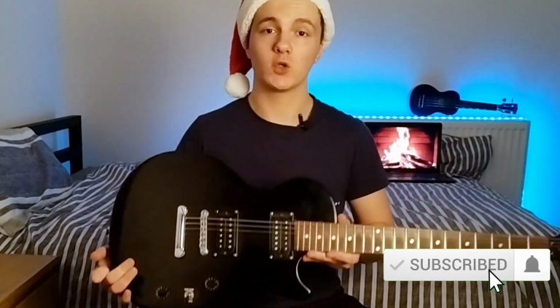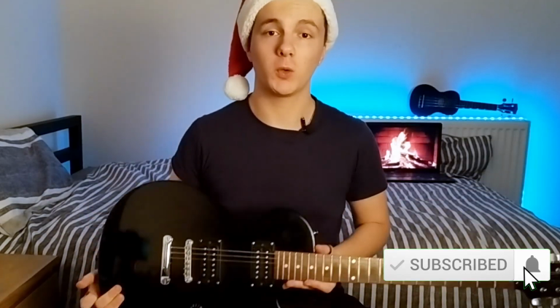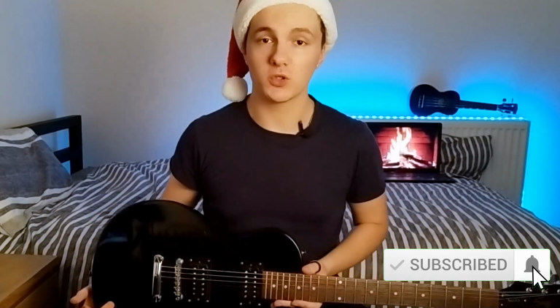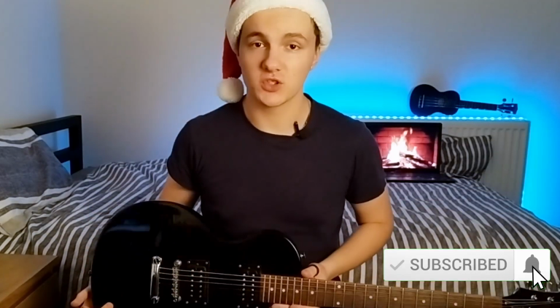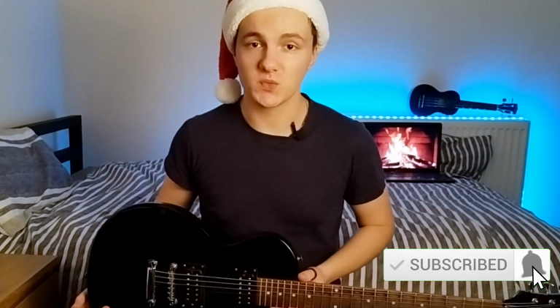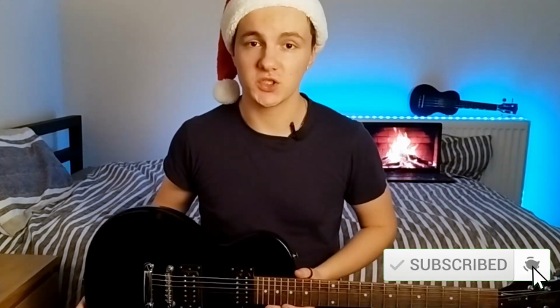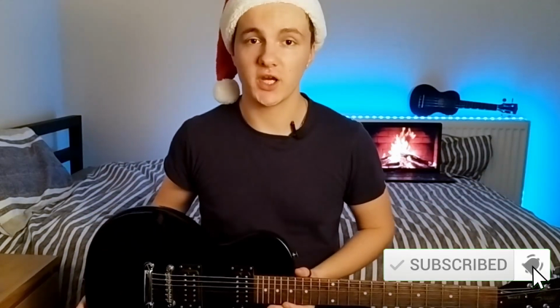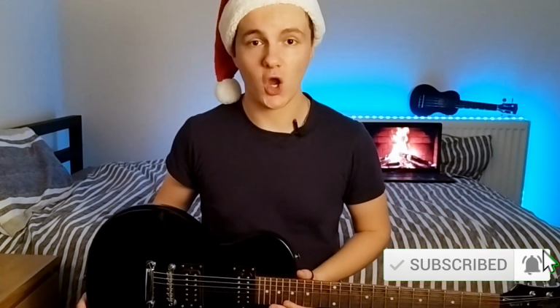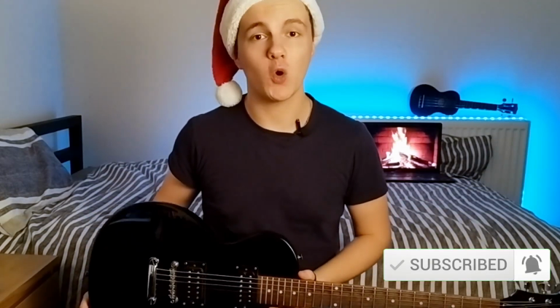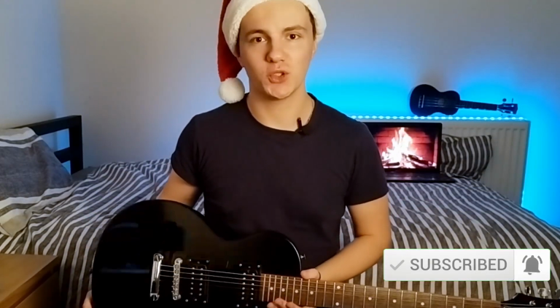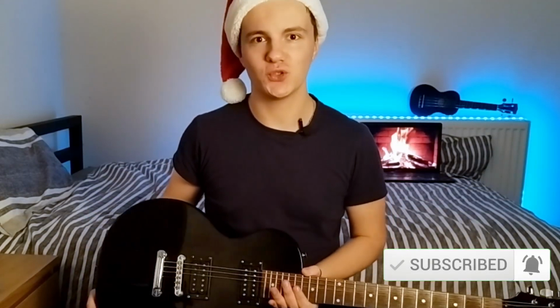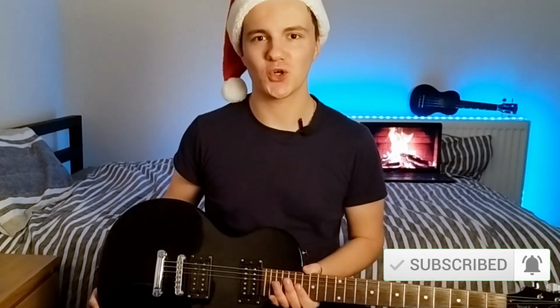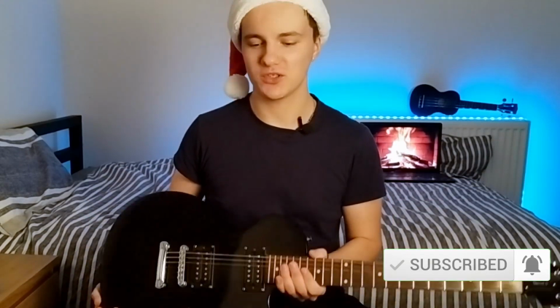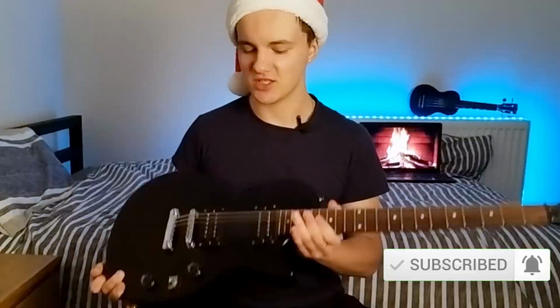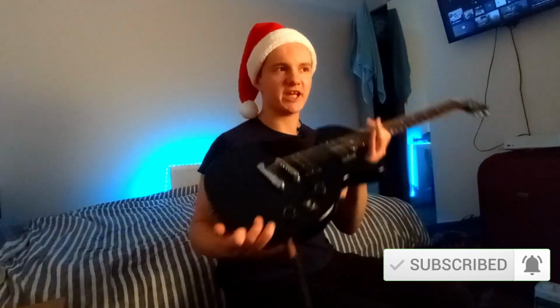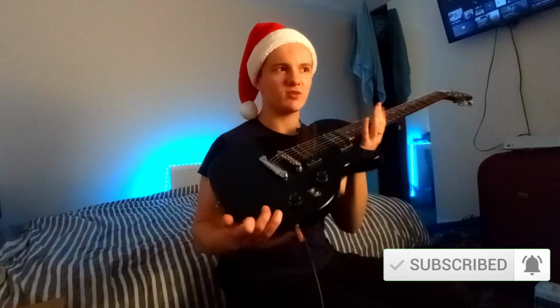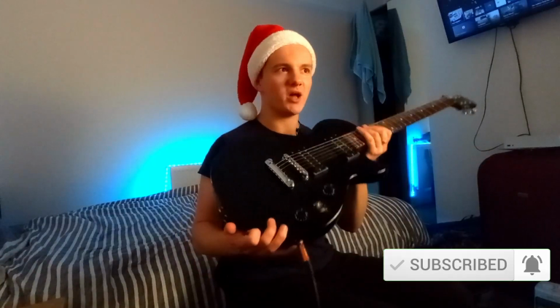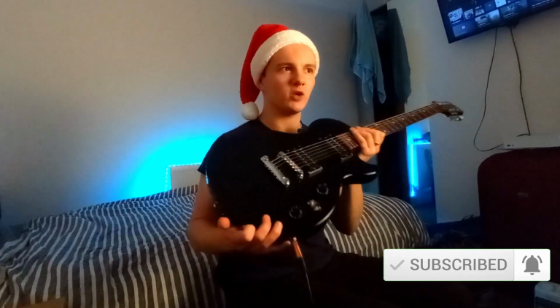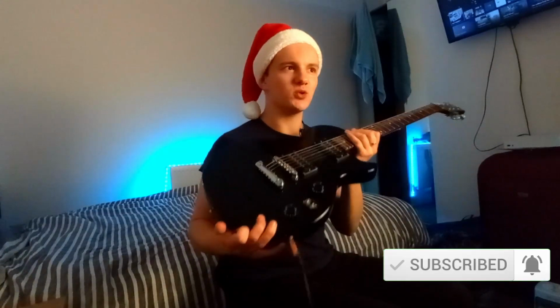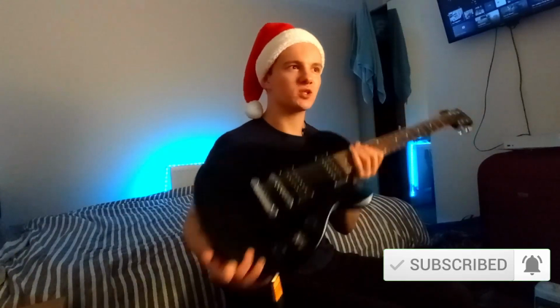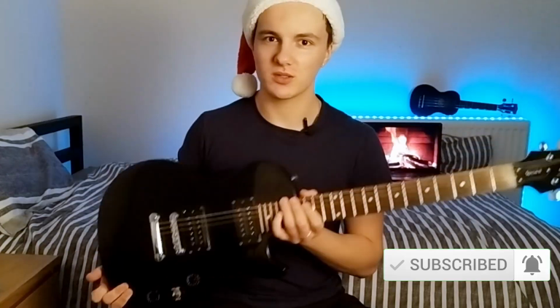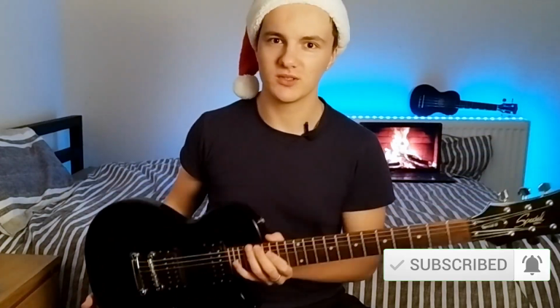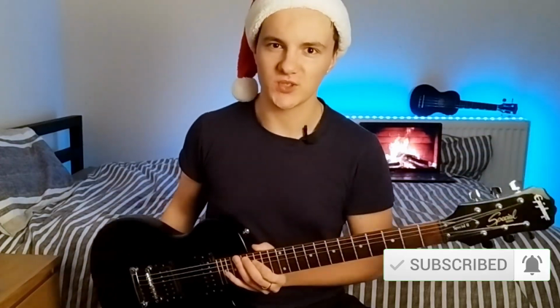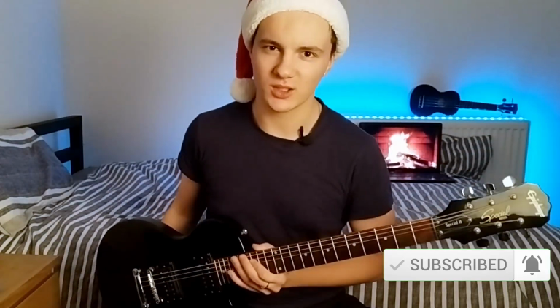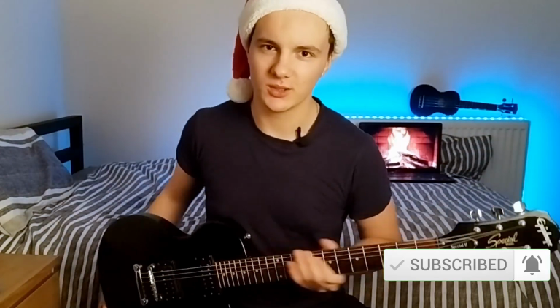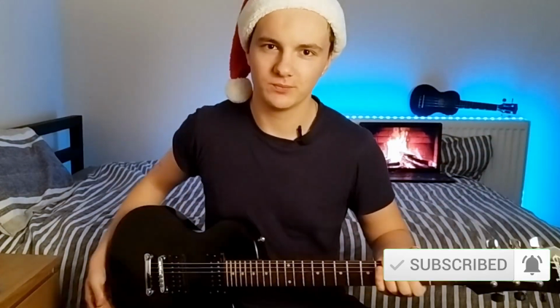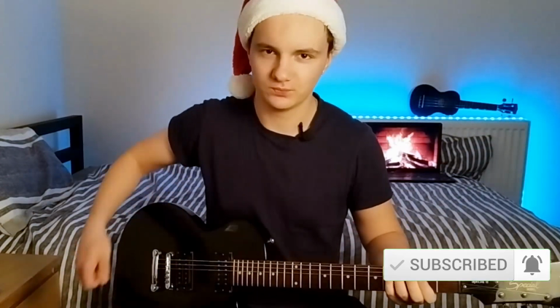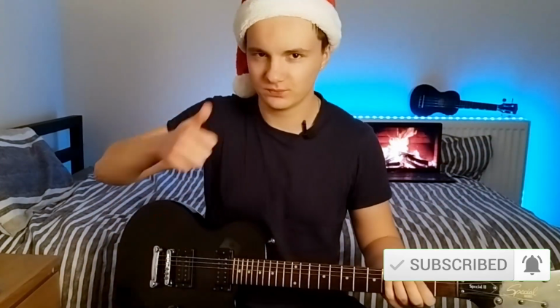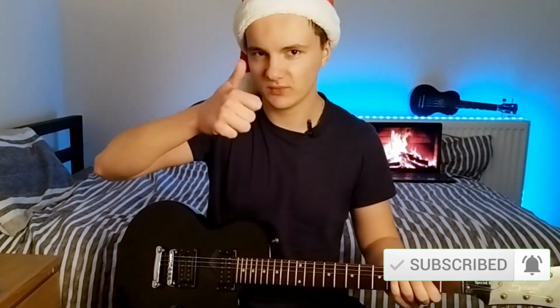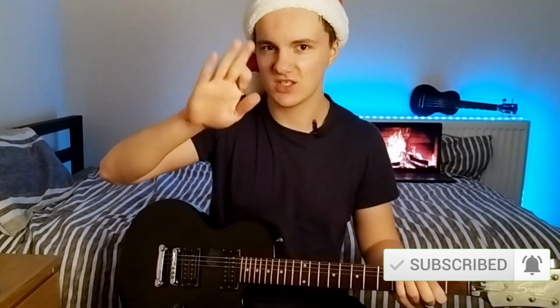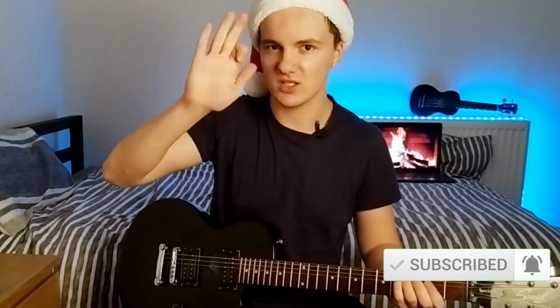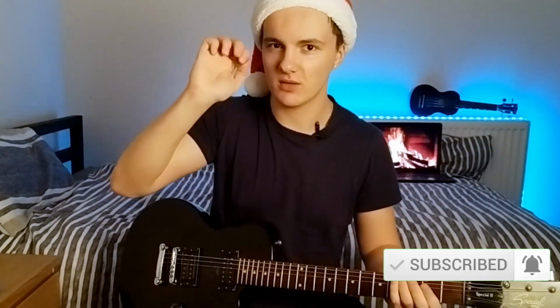Thank you for watching this video. I hope you enjoyed this heavy metal music trick. See ya!